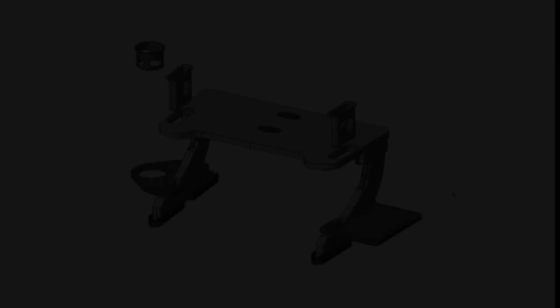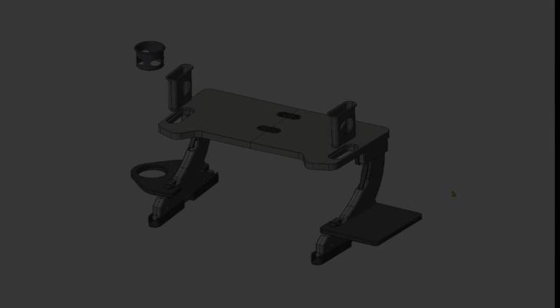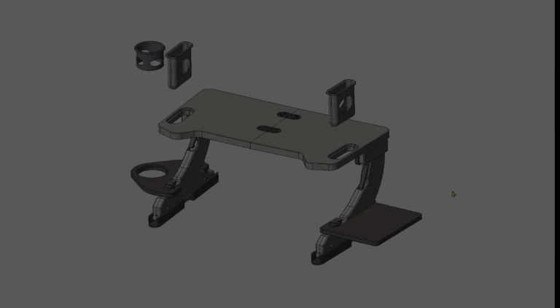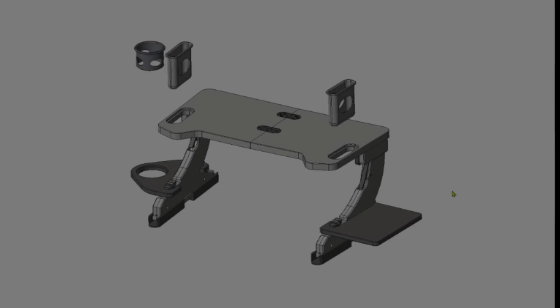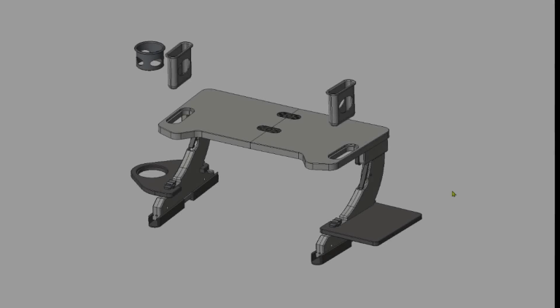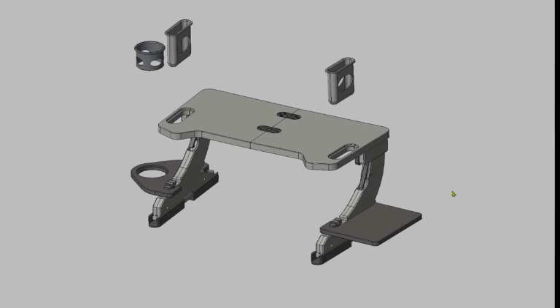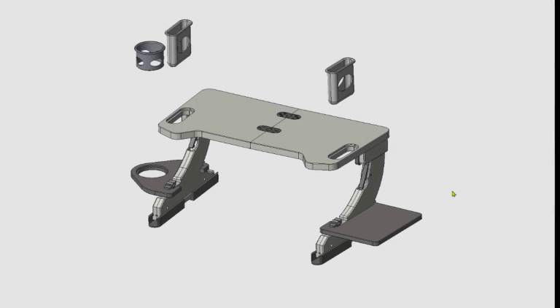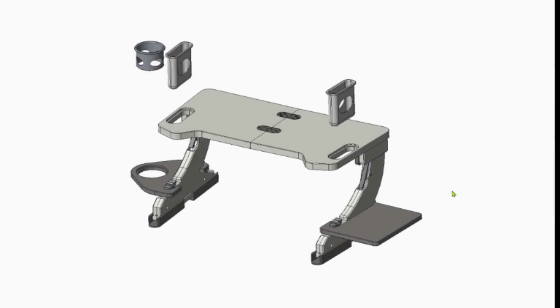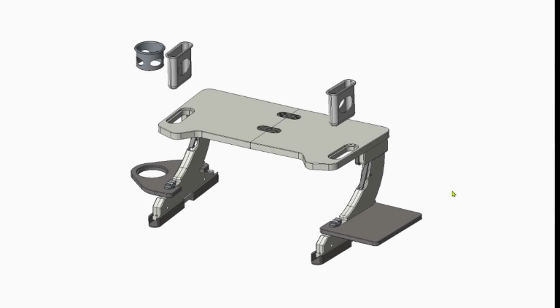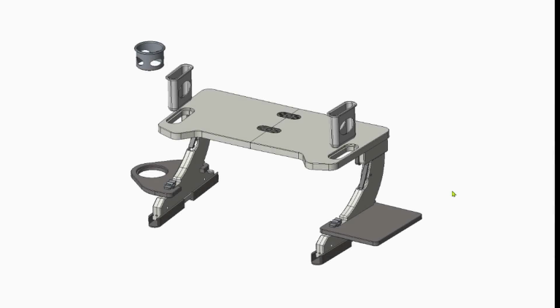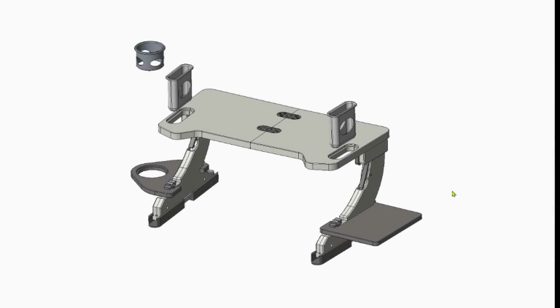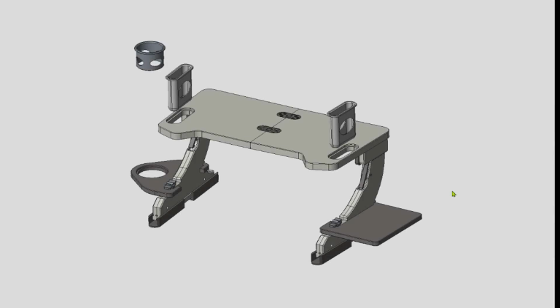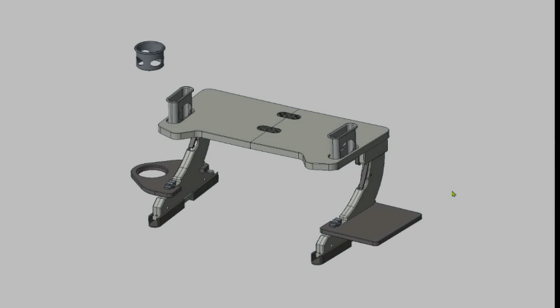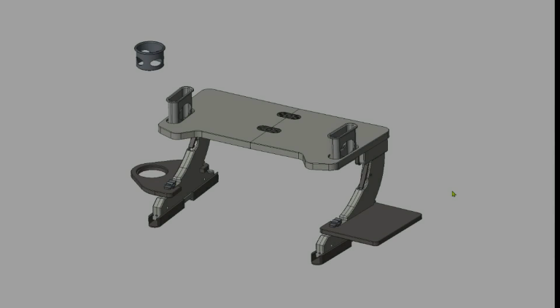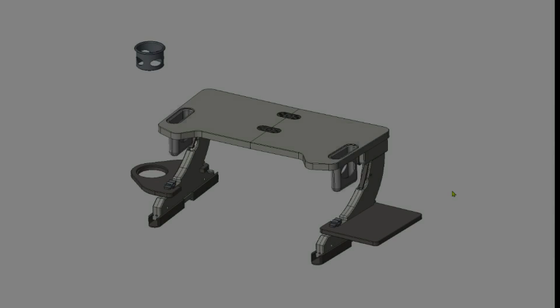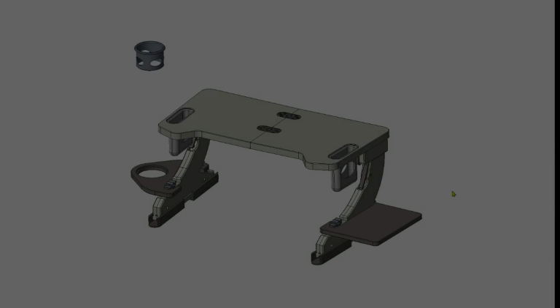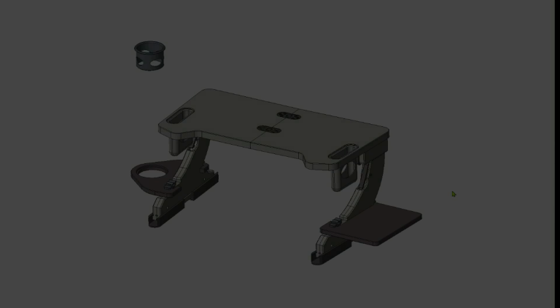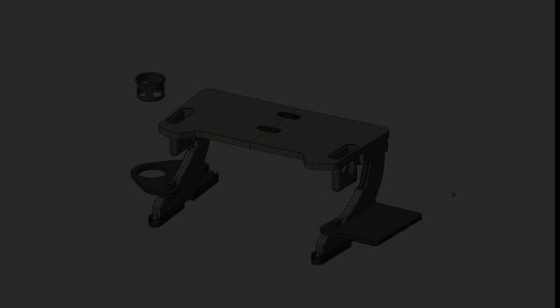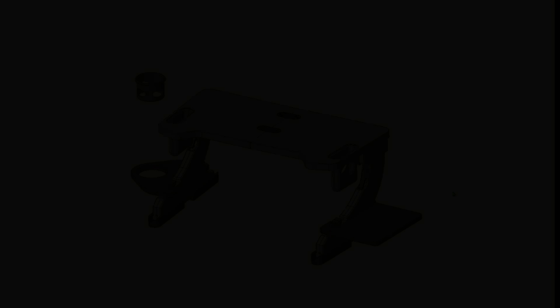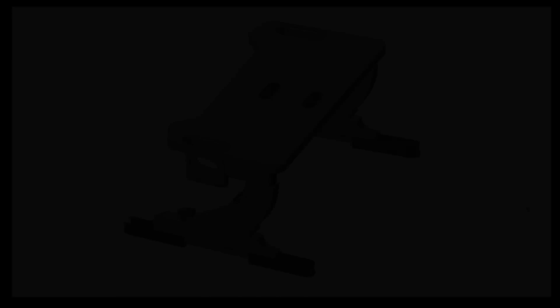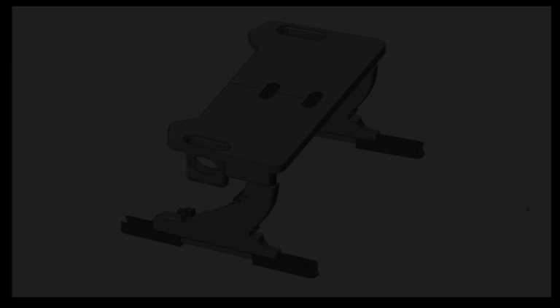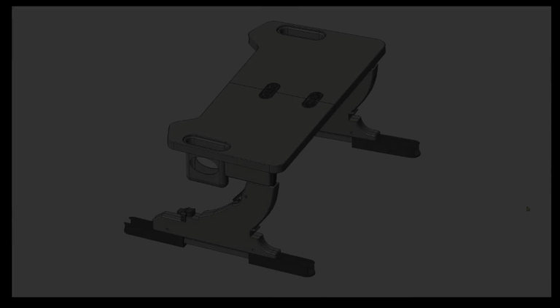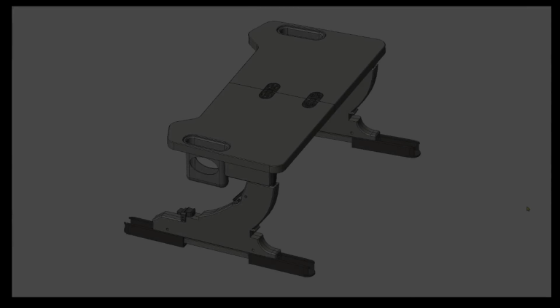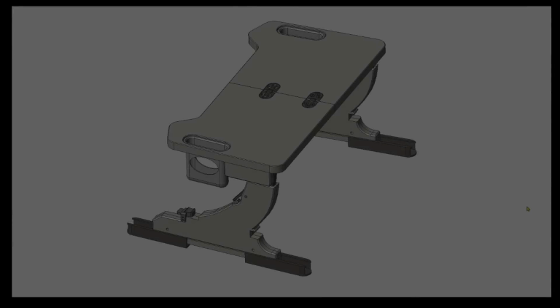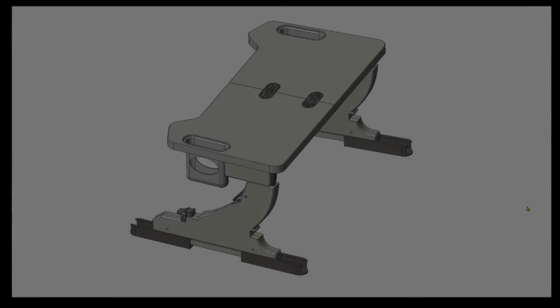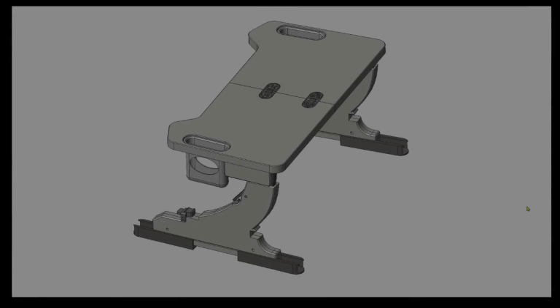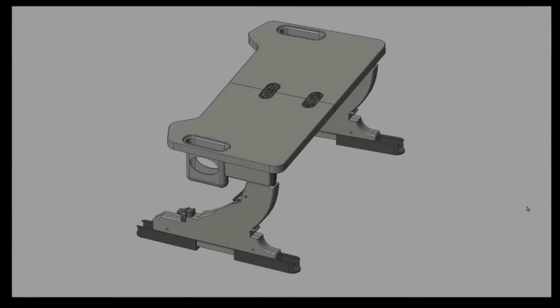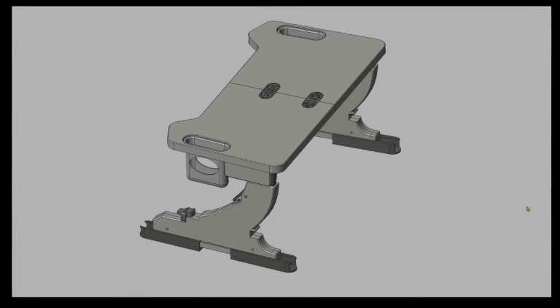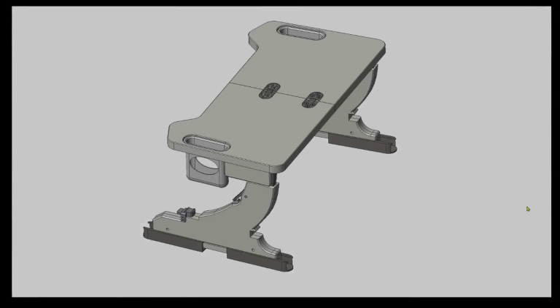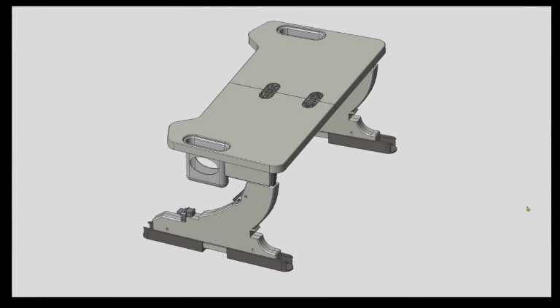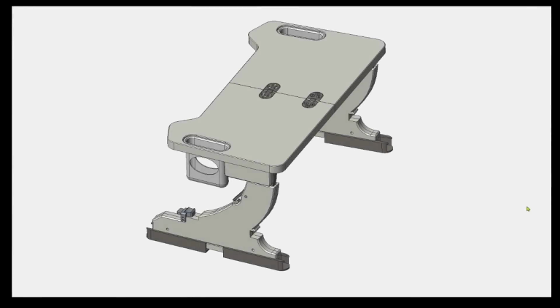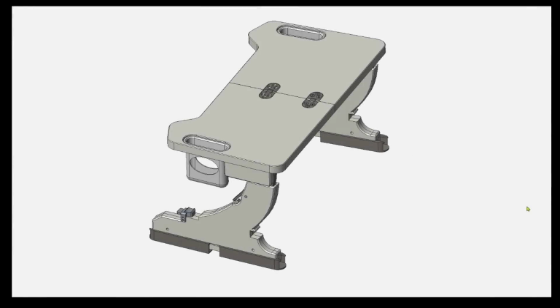The desk should have 3D printed accessory pockets, a cup holder, and foot stability mounts.